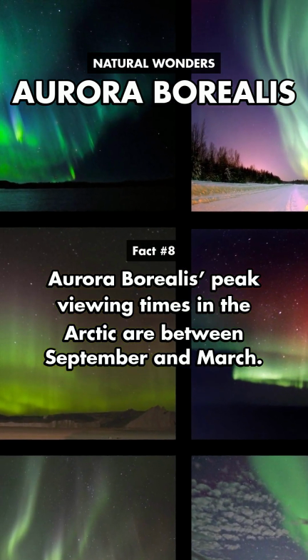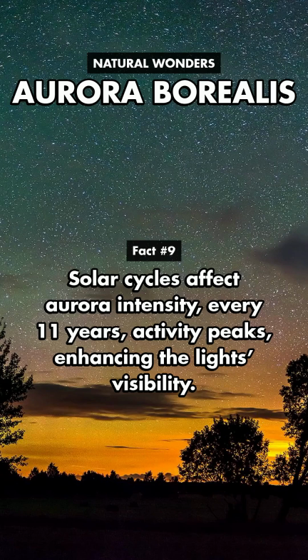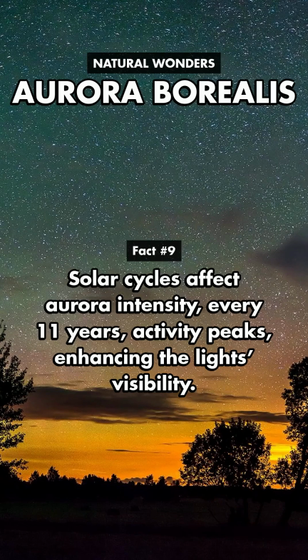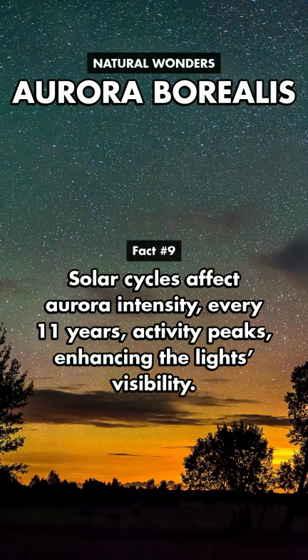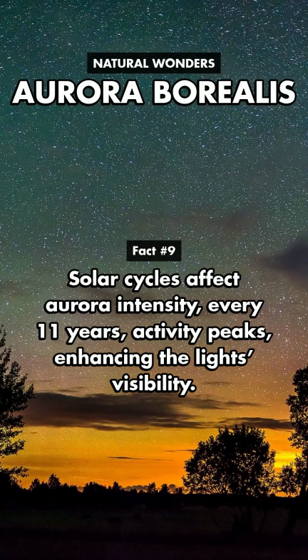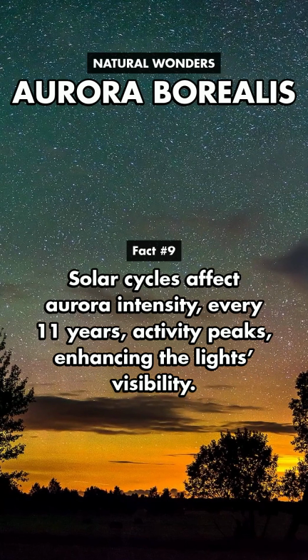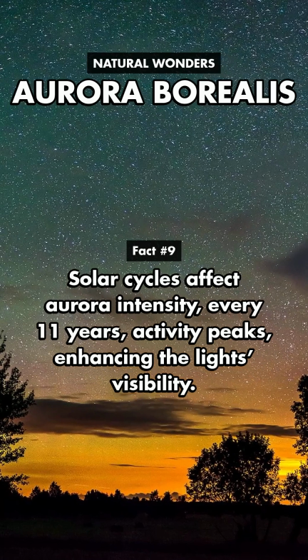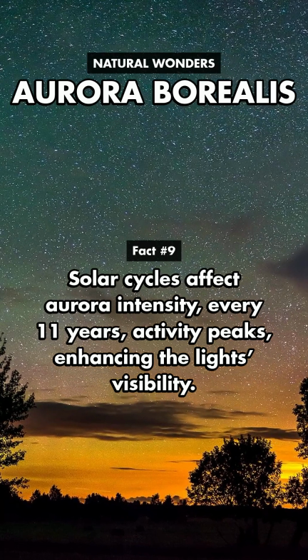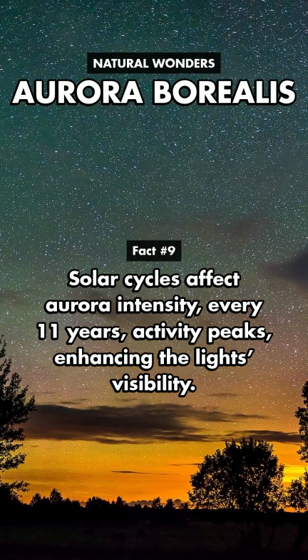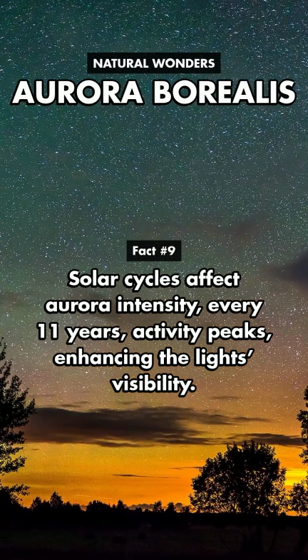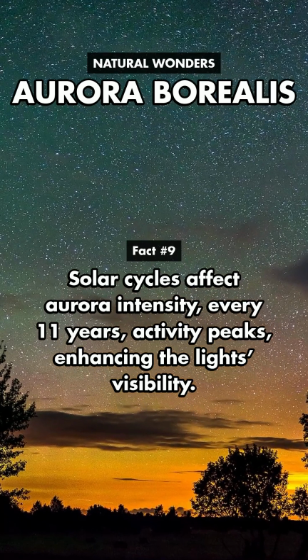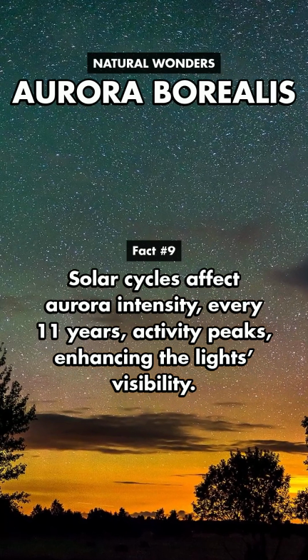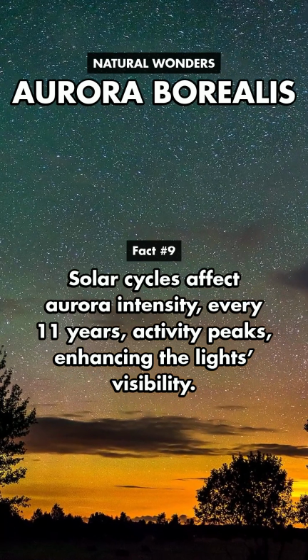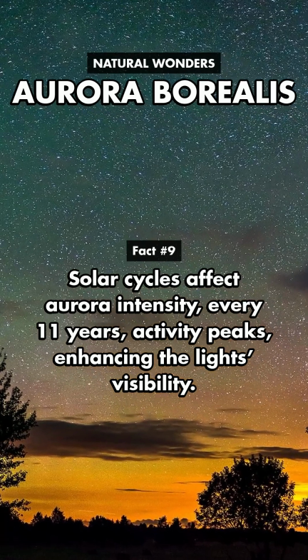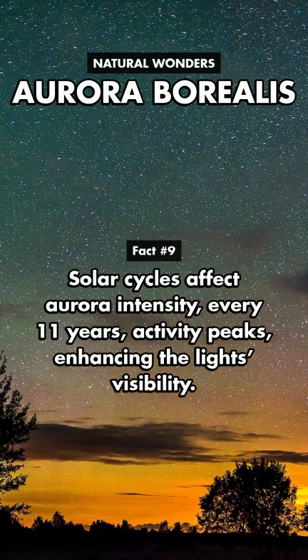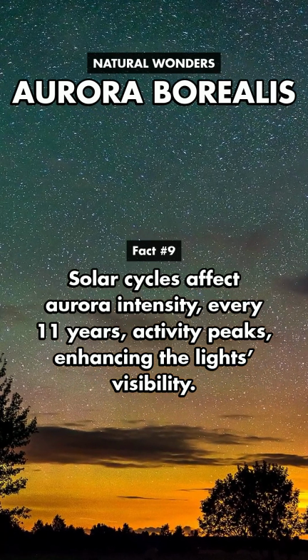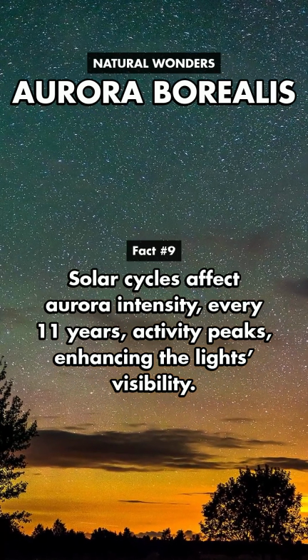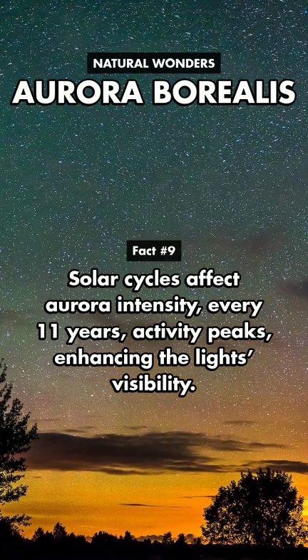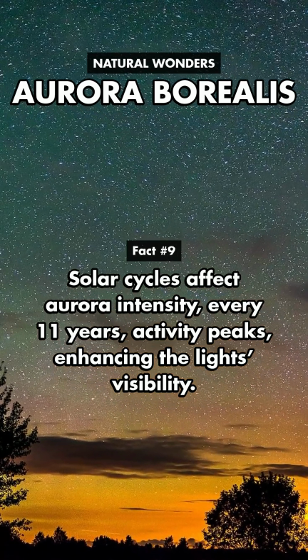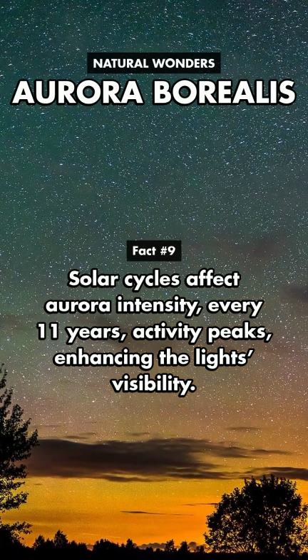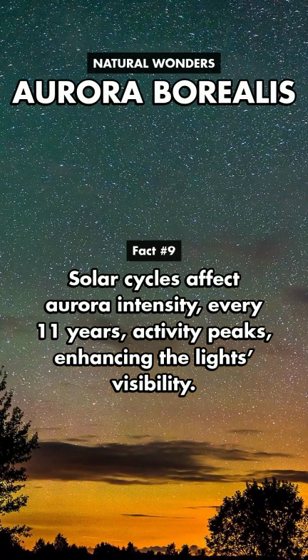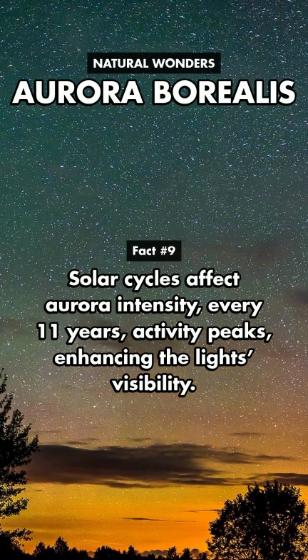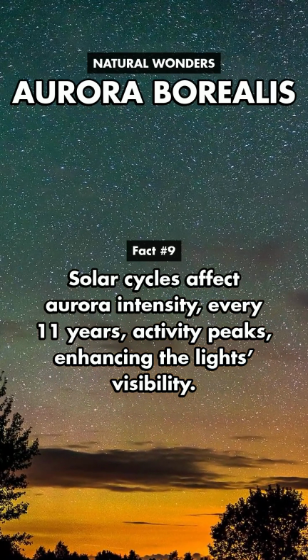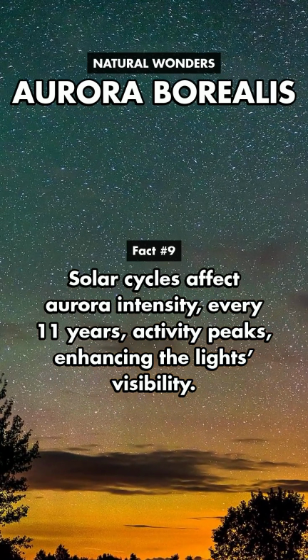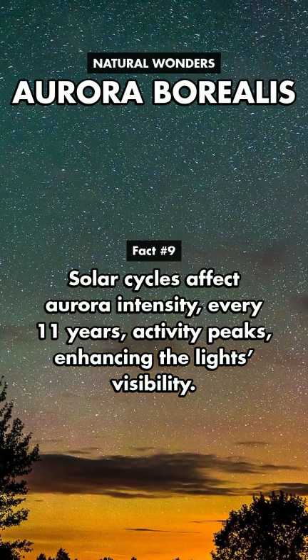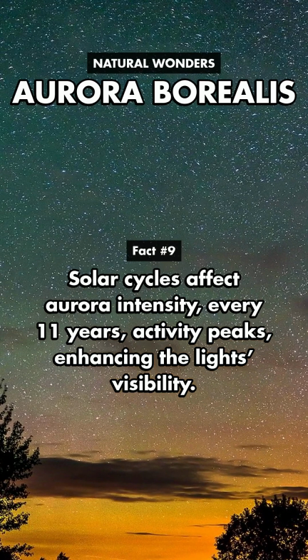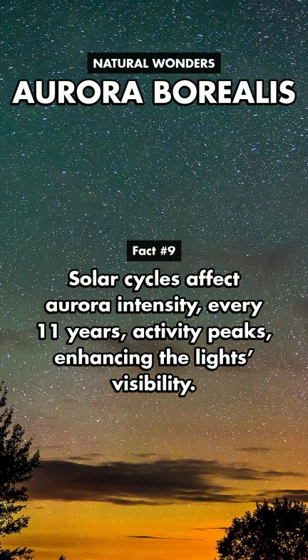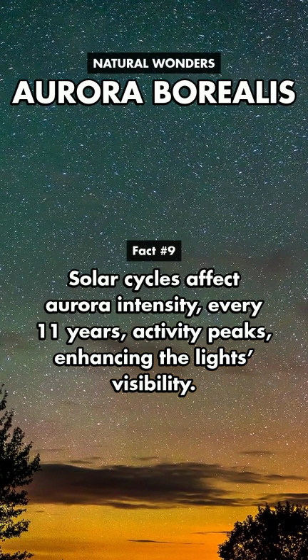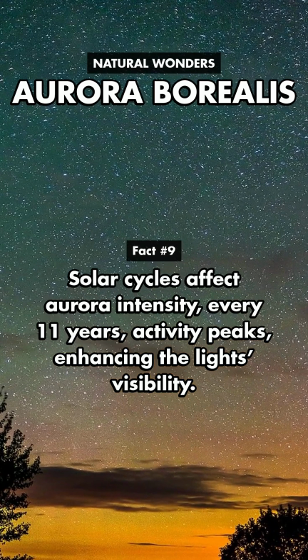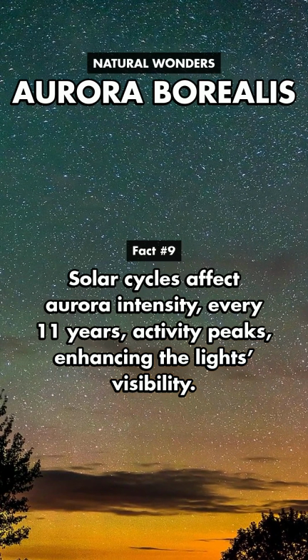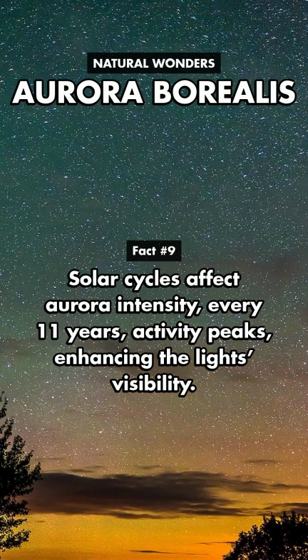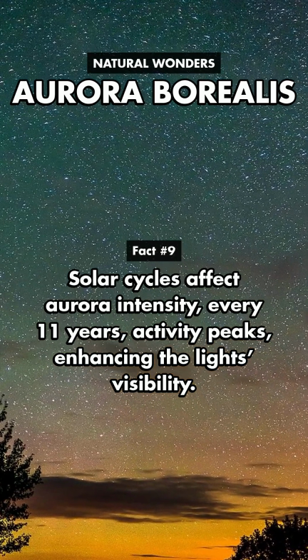Solar cycles affect aurora intensity. Every 11 years, activity peaks, enhancing the light's visibility.